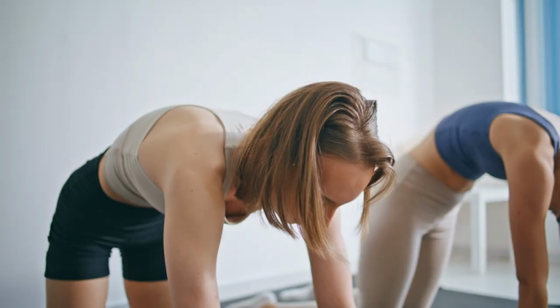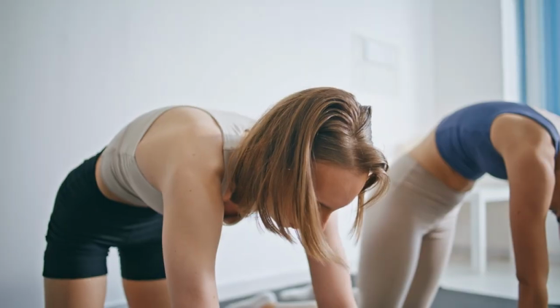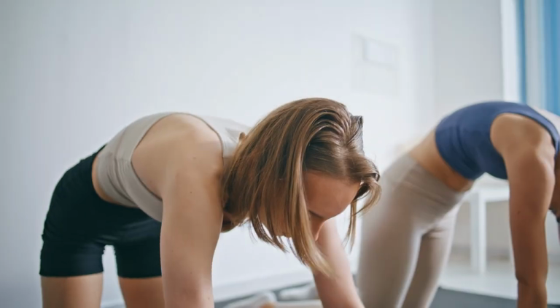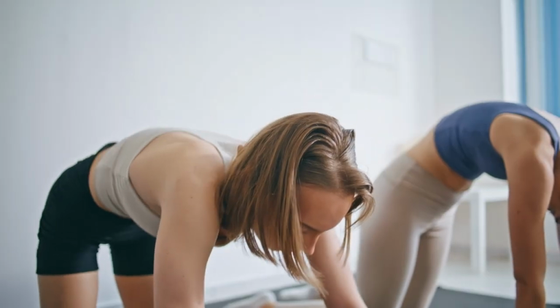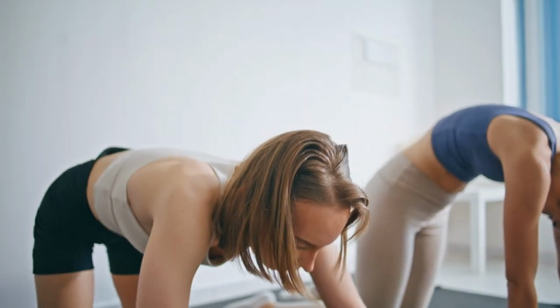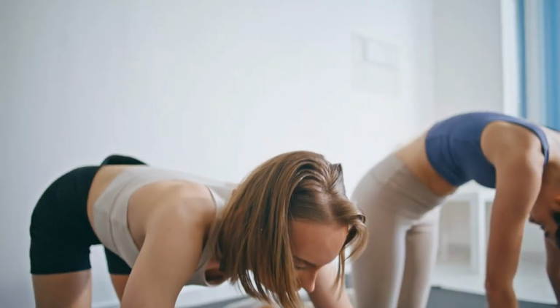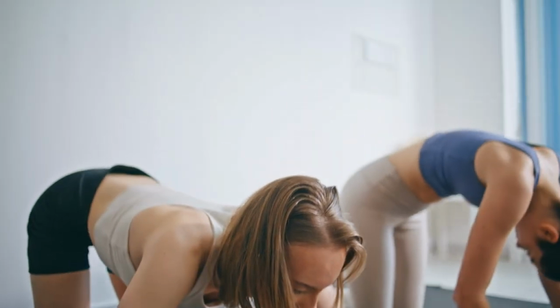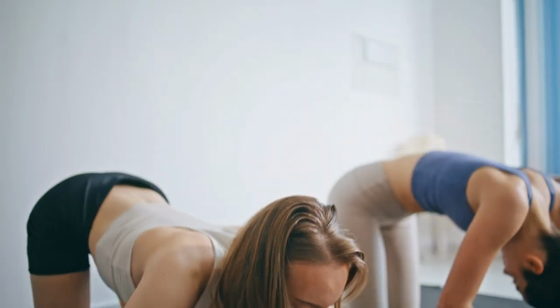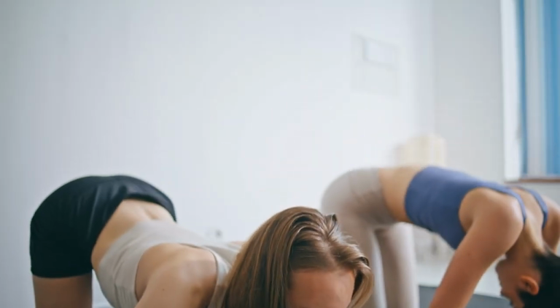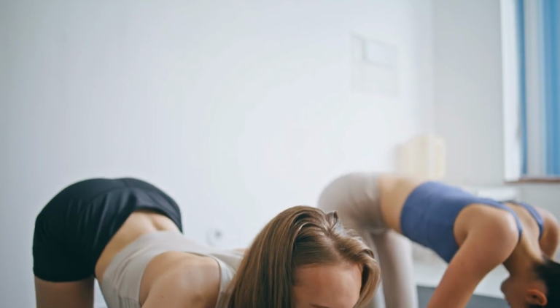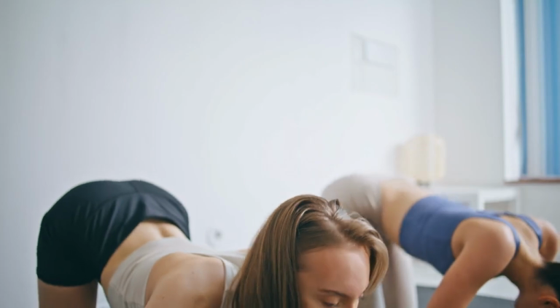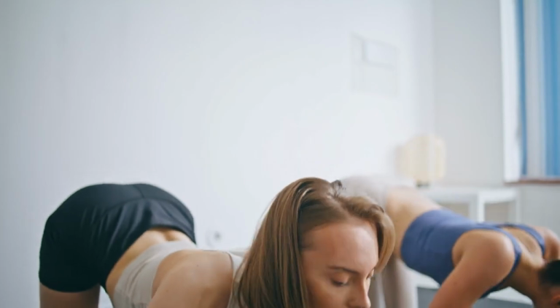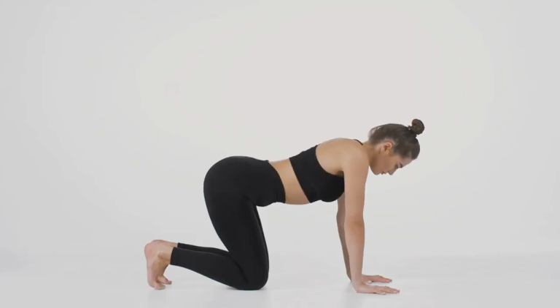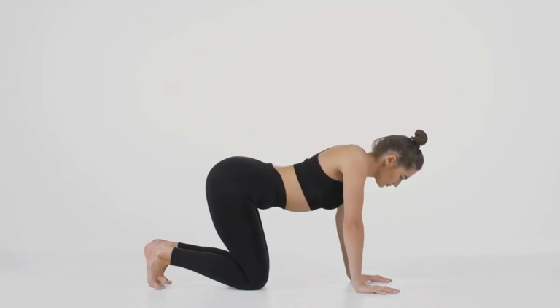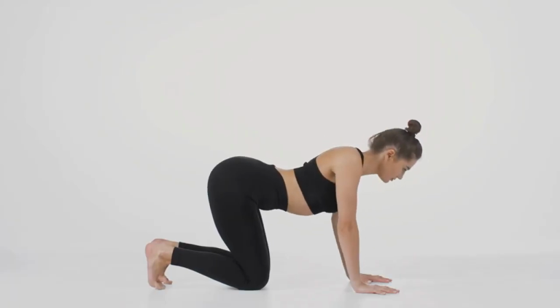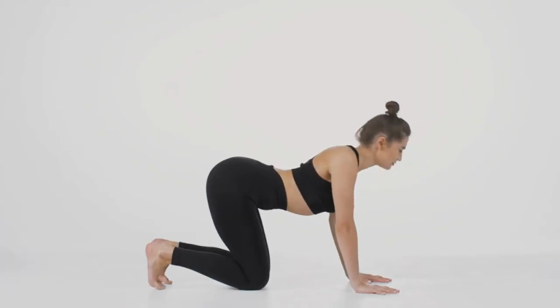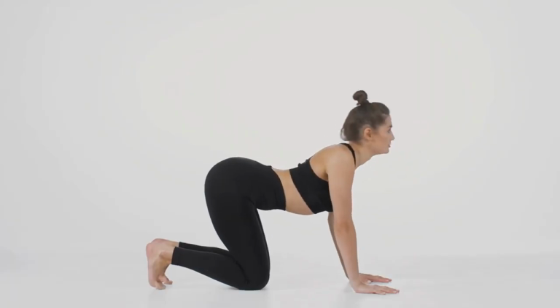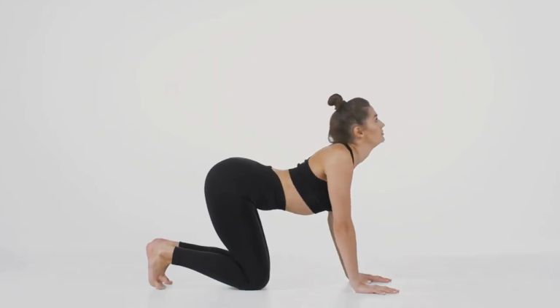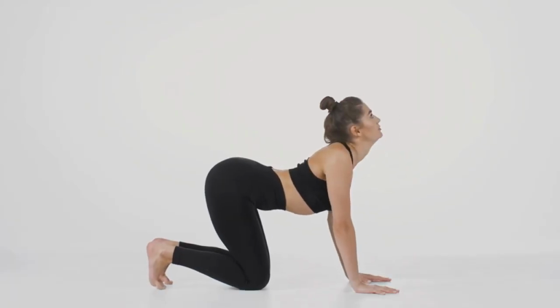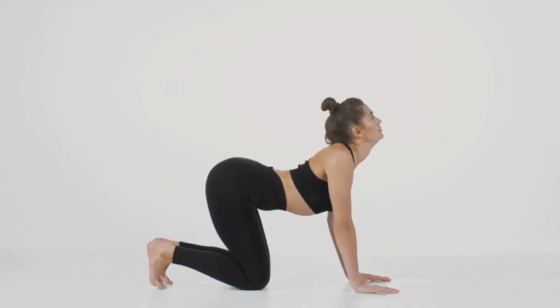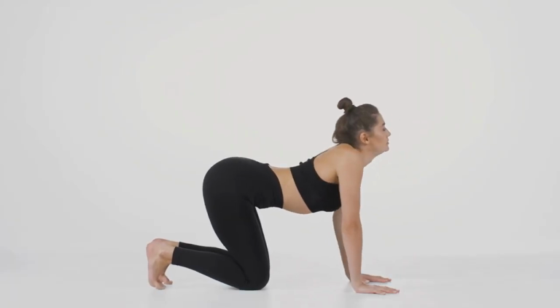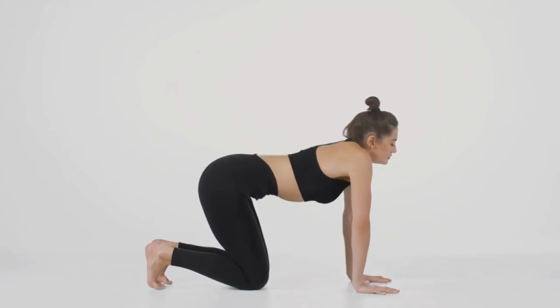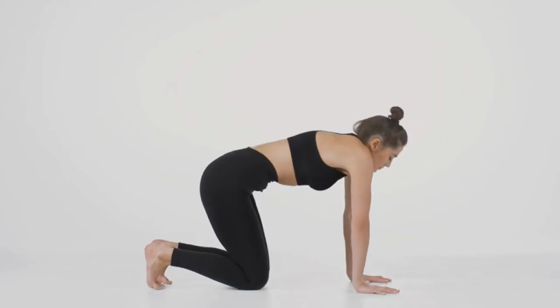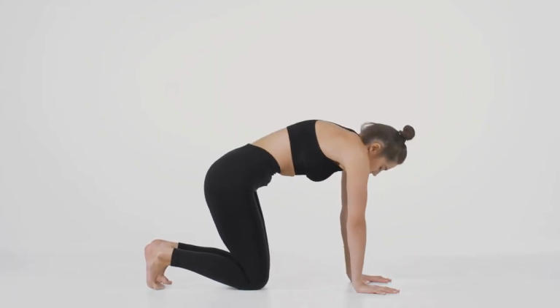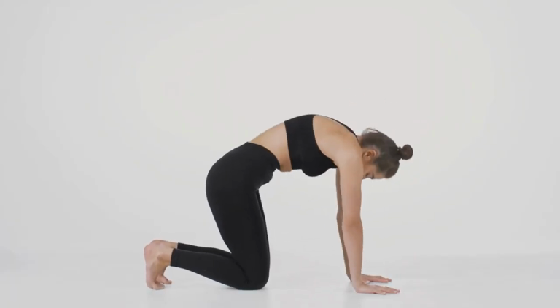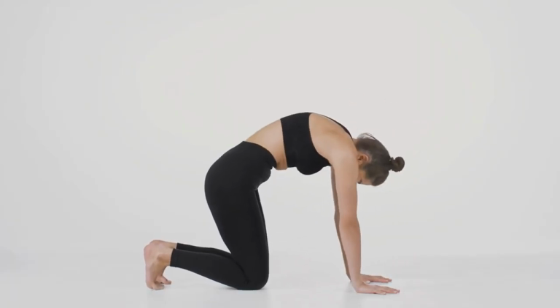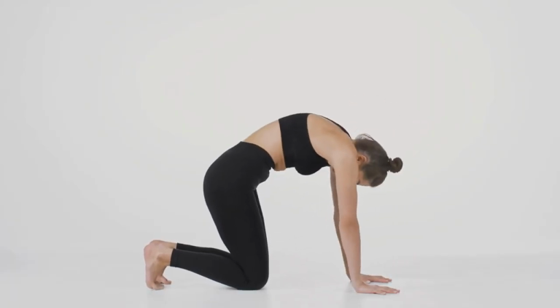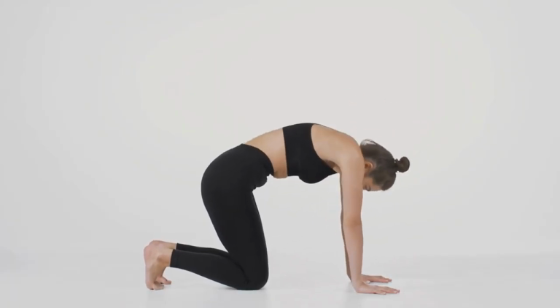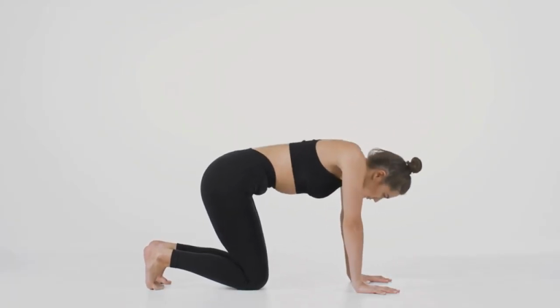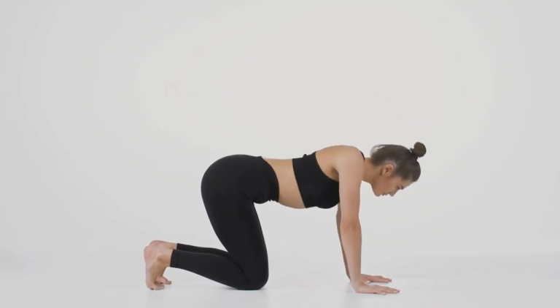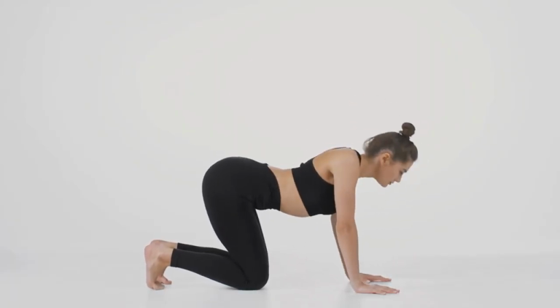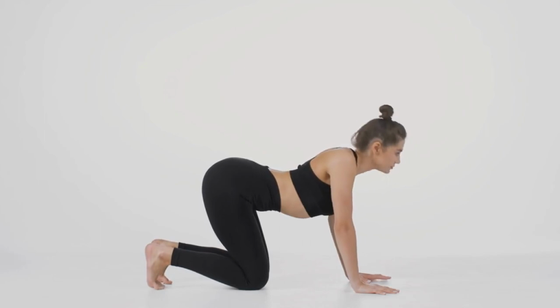Our first exercise is the Cat-Cow Stretch. It's fantastic for increasing flexibility in your spine and gently strengthening your back muscles.